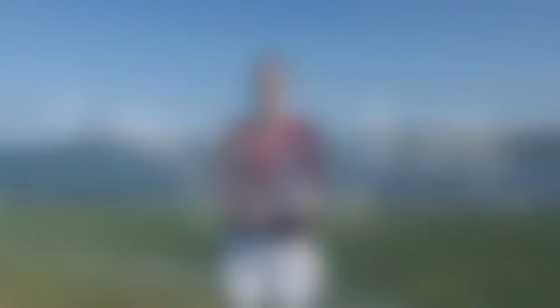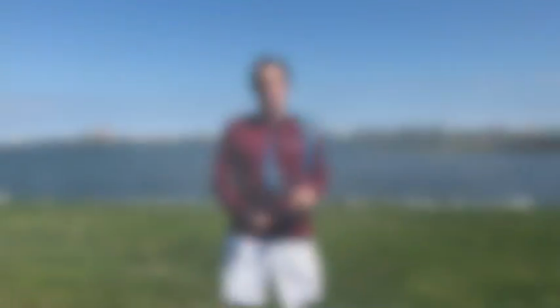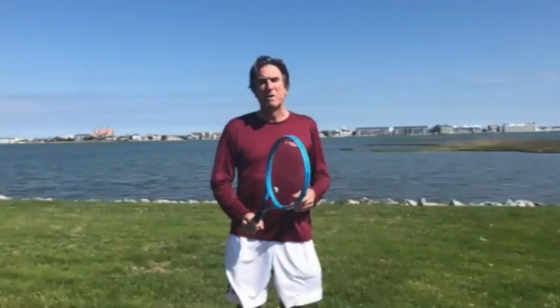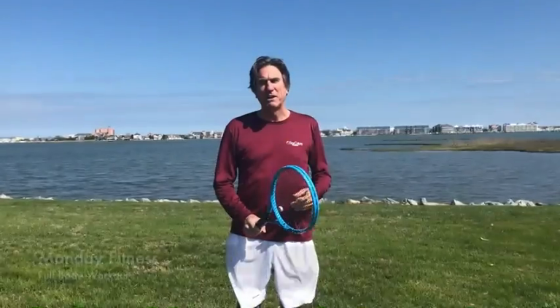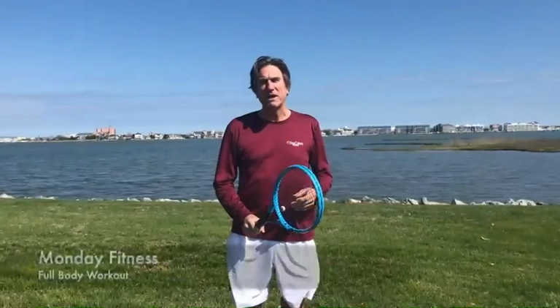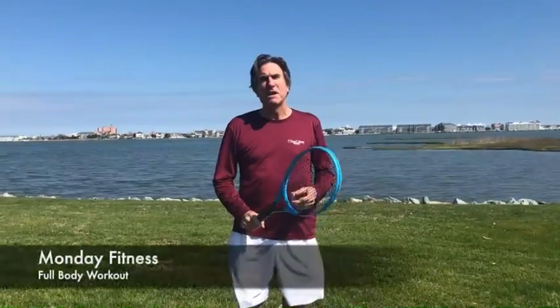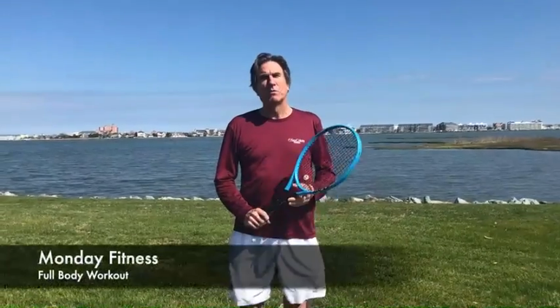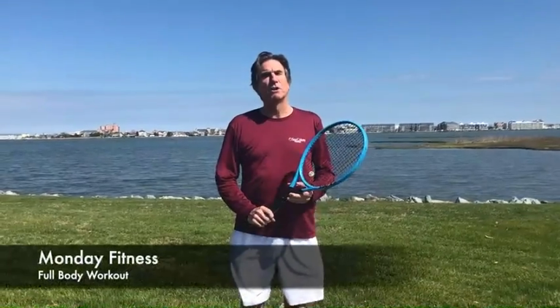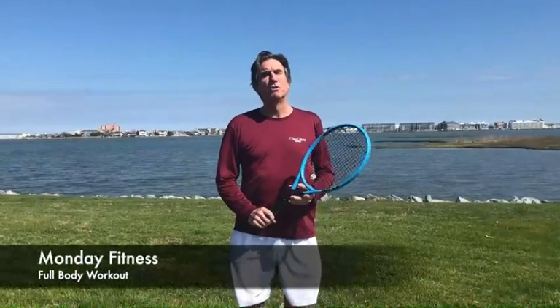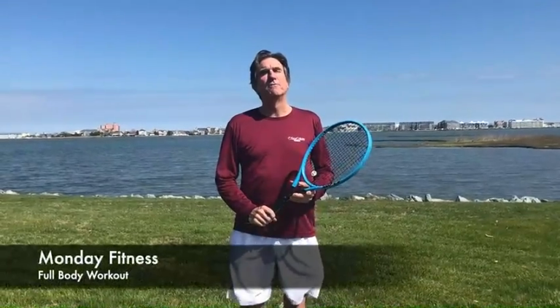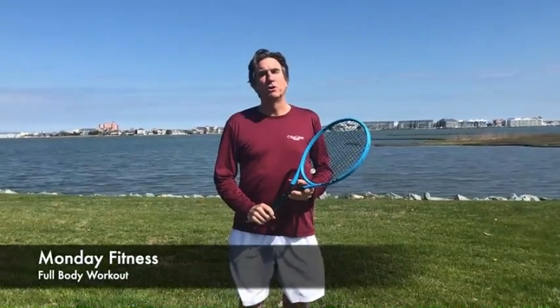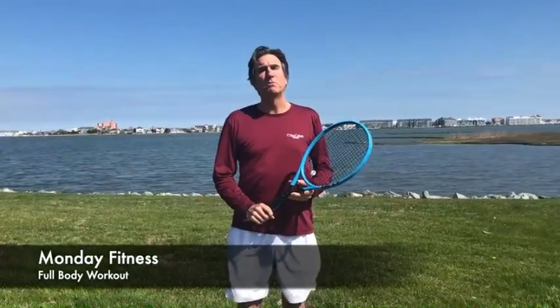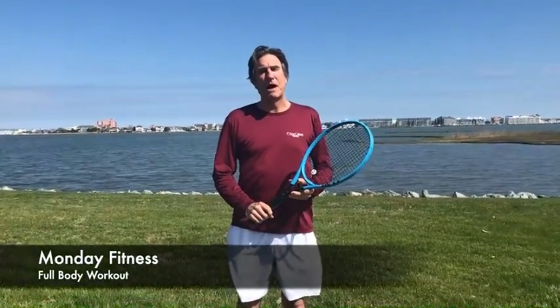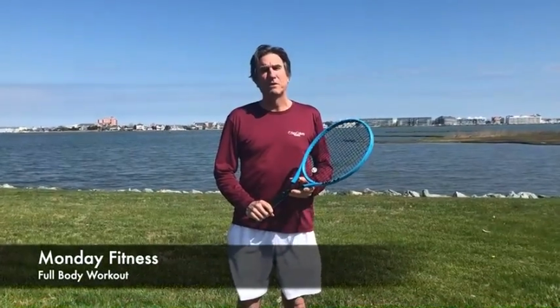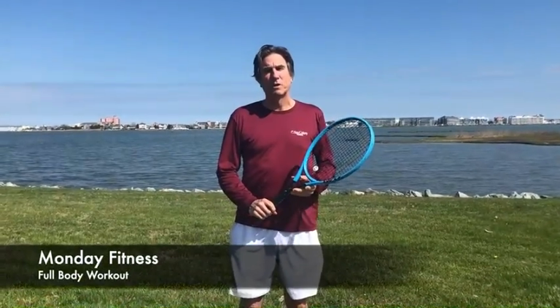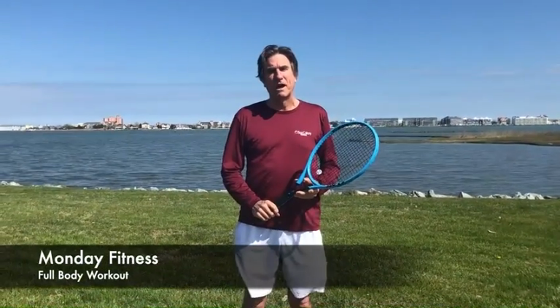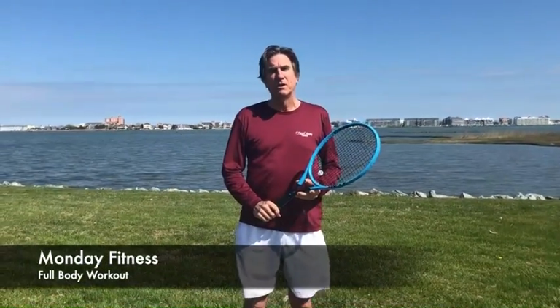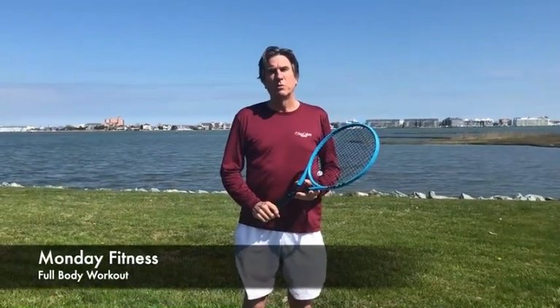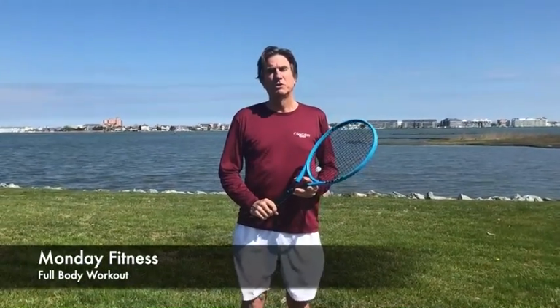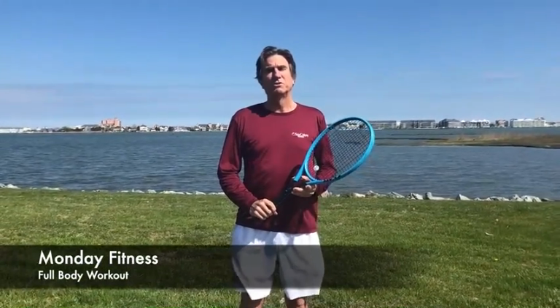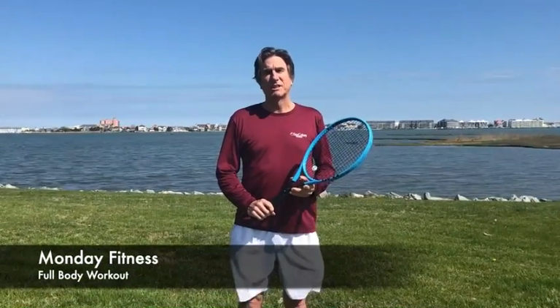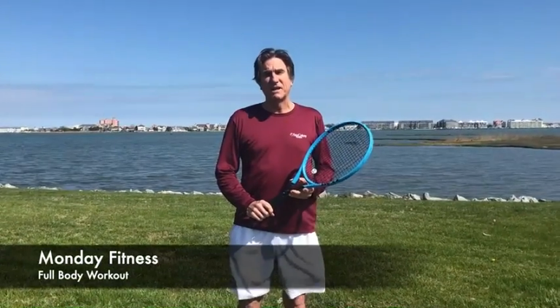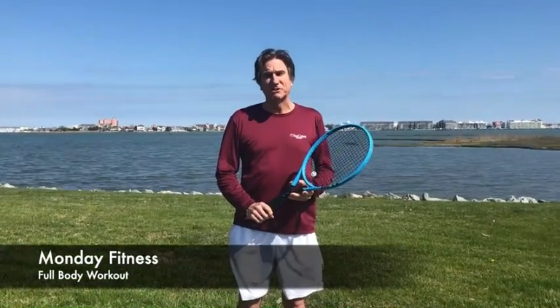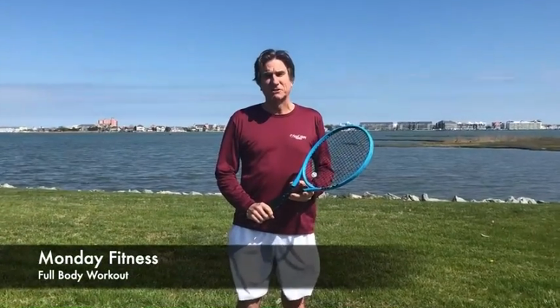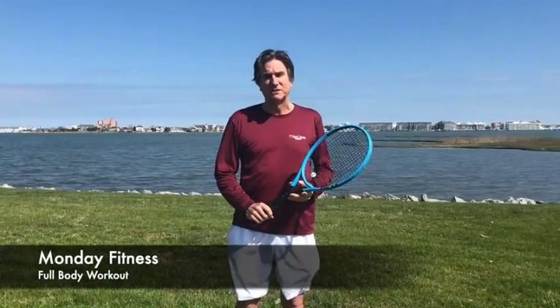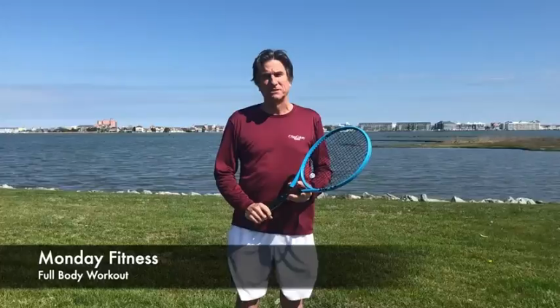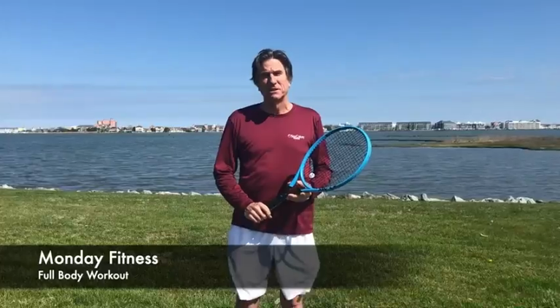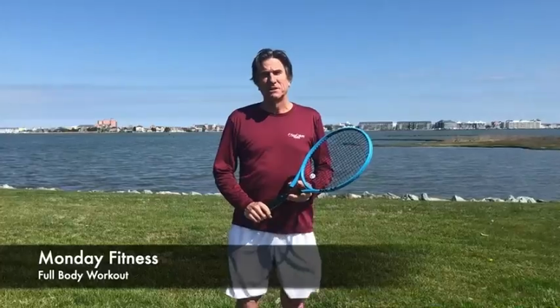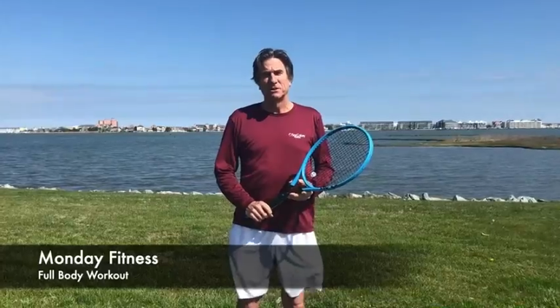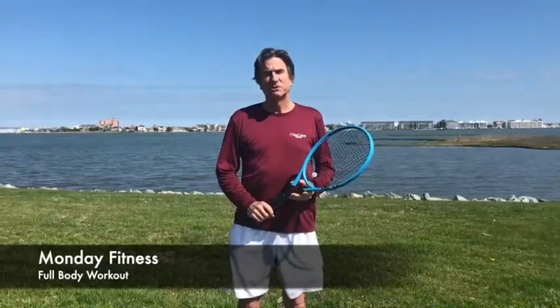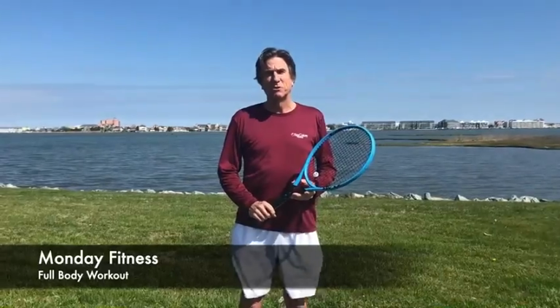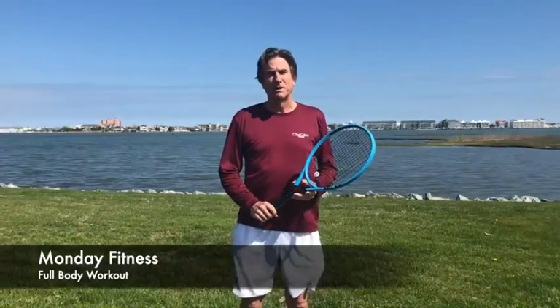It's Monday, and we're going to do a full body workout. We're going to do six exercises, so let's do it.